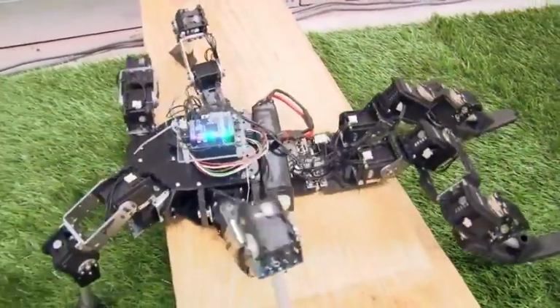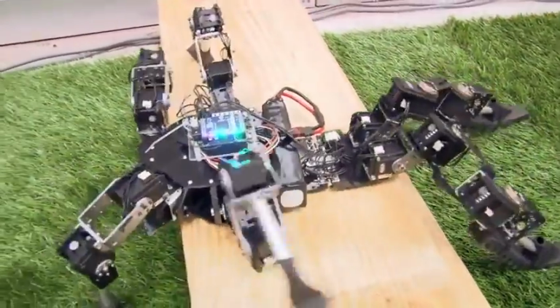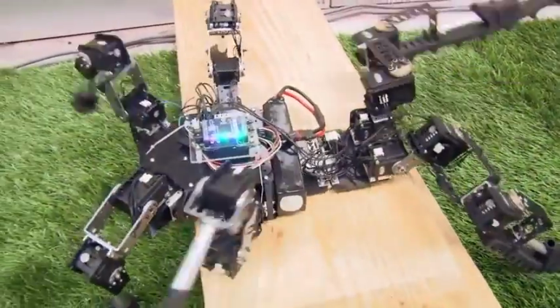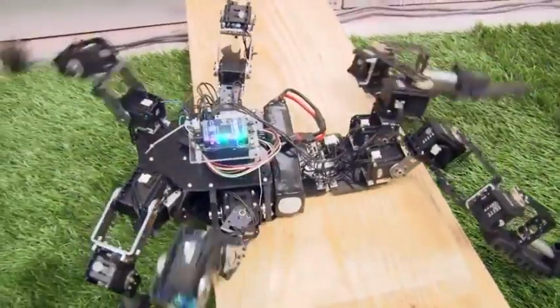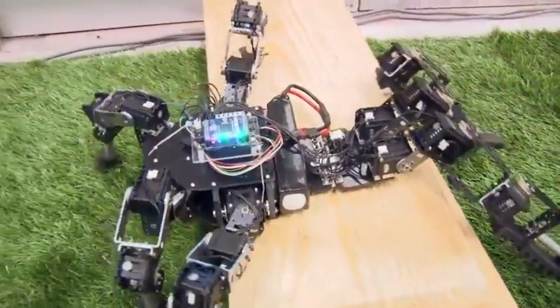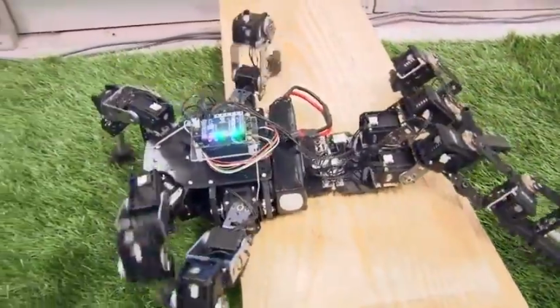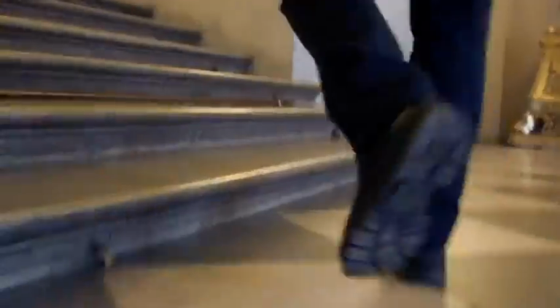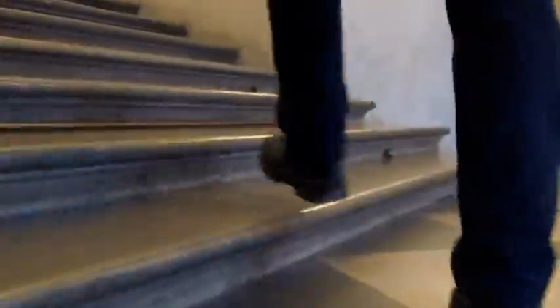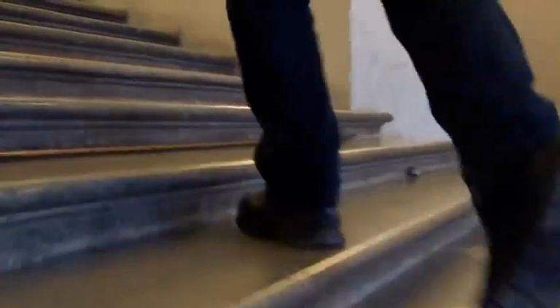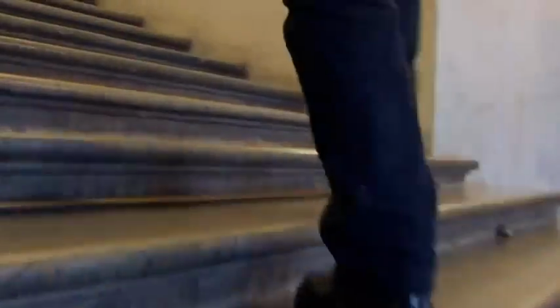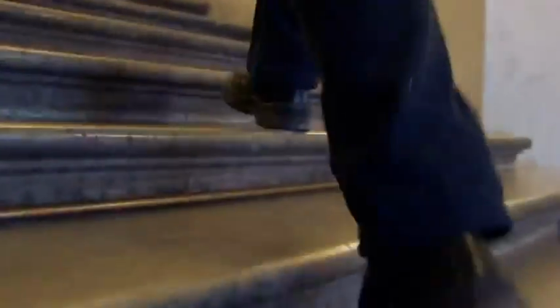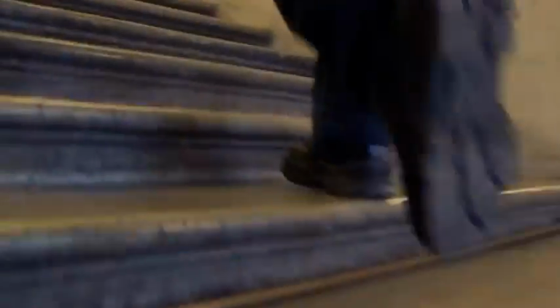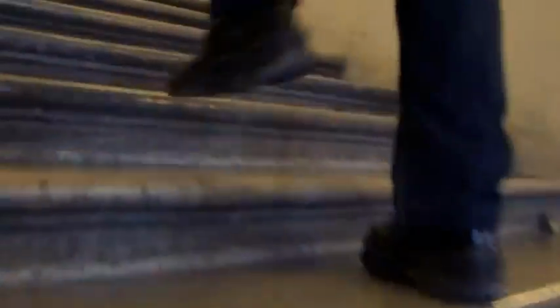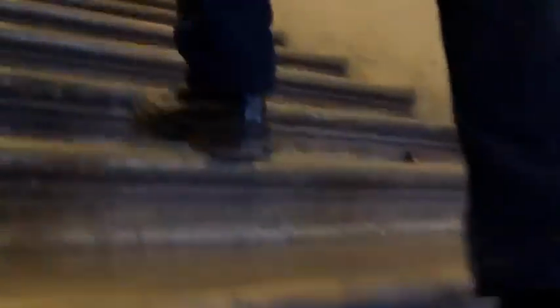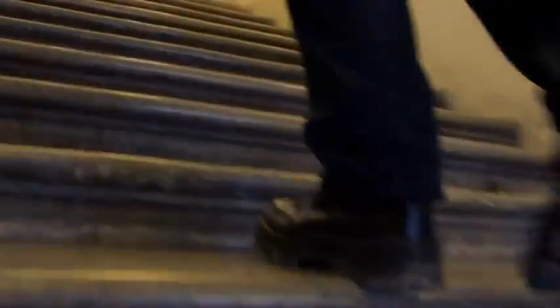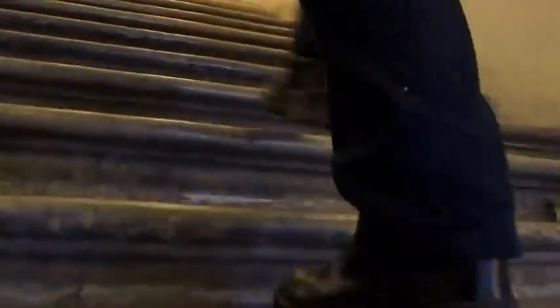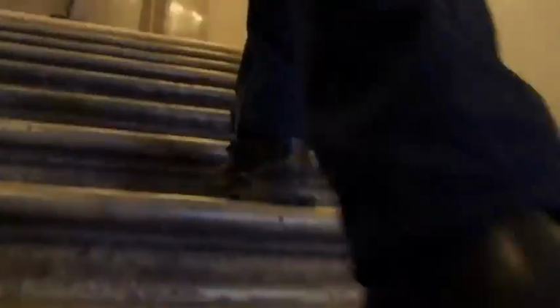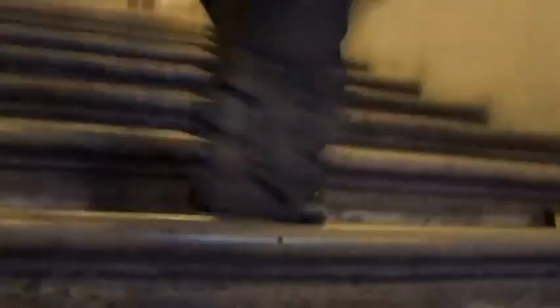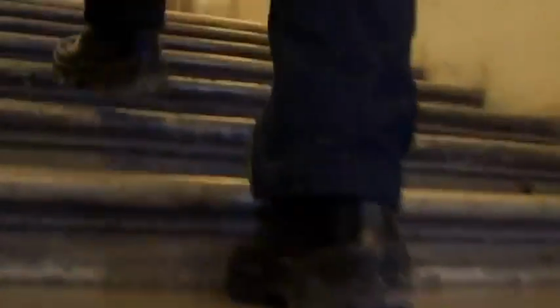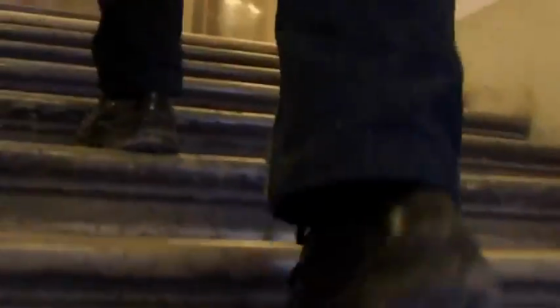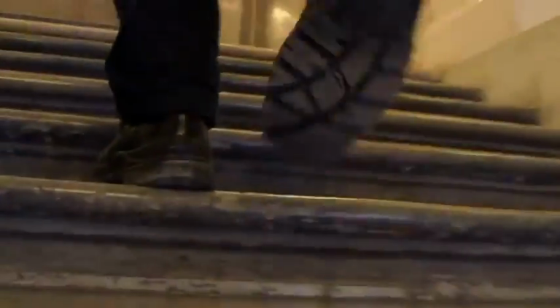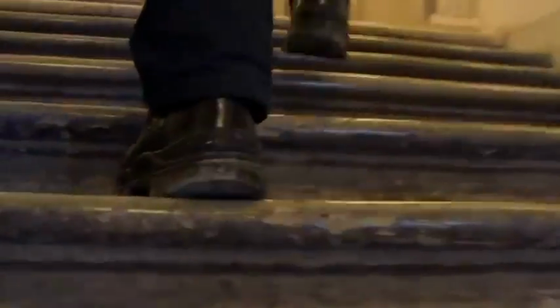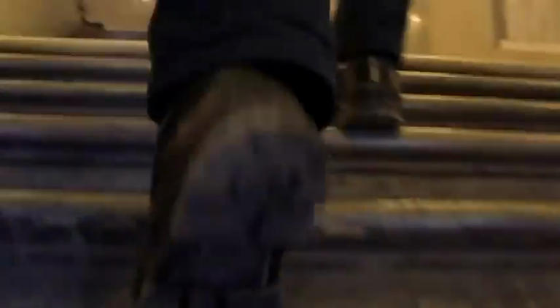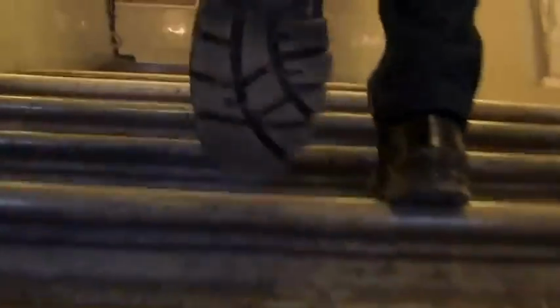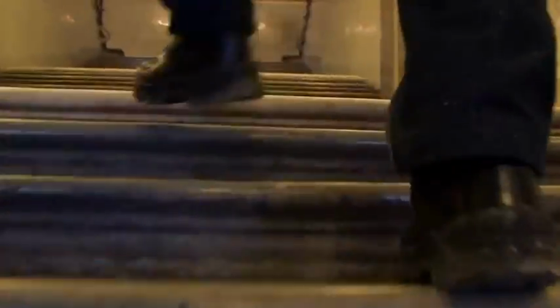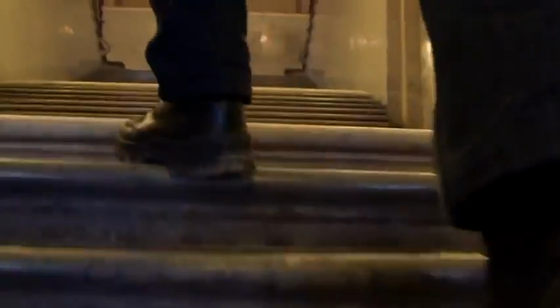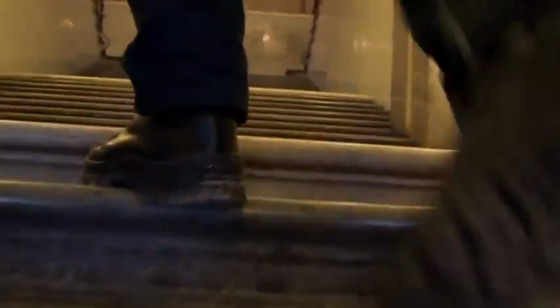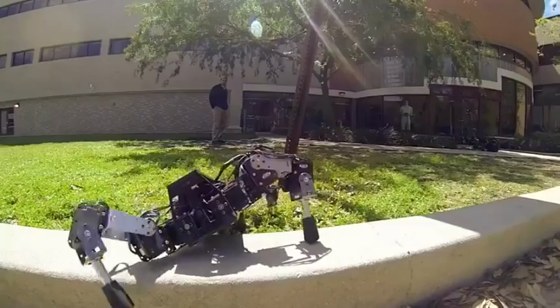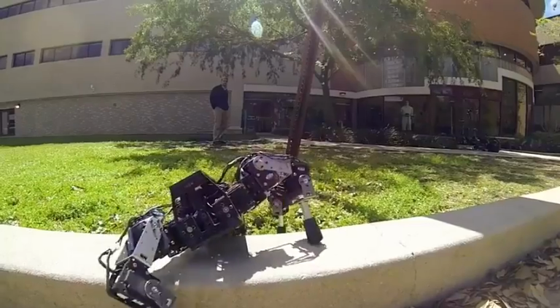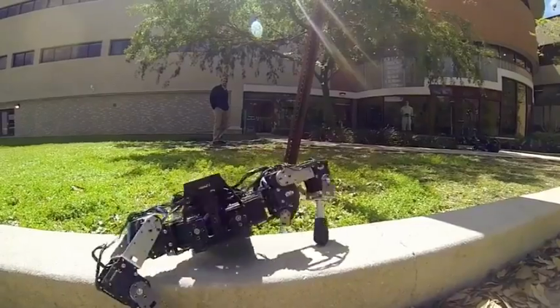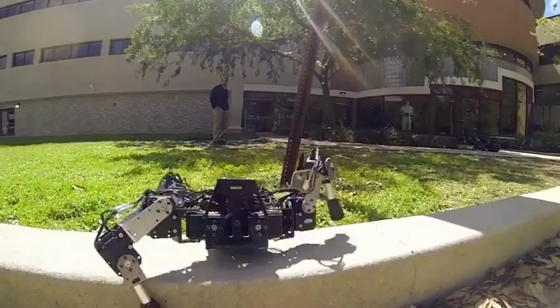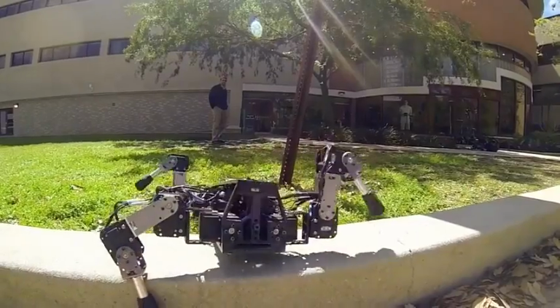A big challenge is designing robotic legs that move effectively and efficiently without sucking up too much computer processing power. After all, we usually move around without thinking about every step we take. Why shouldn't a robot?